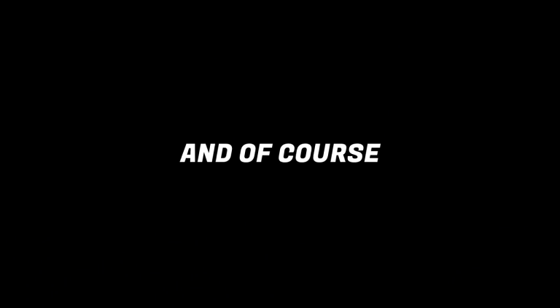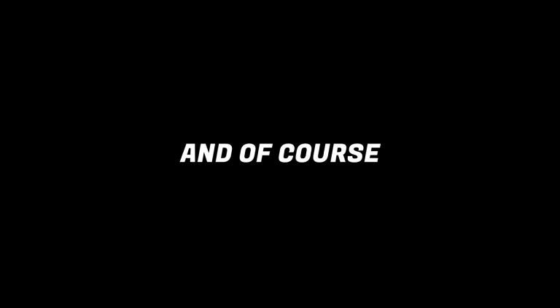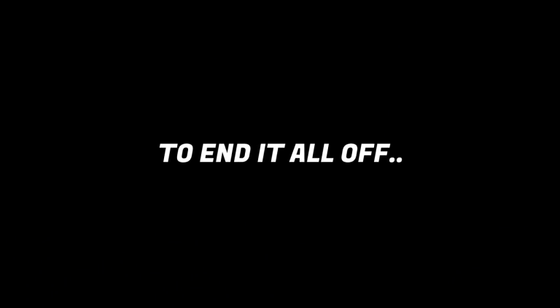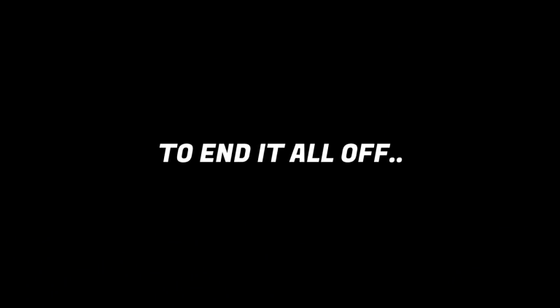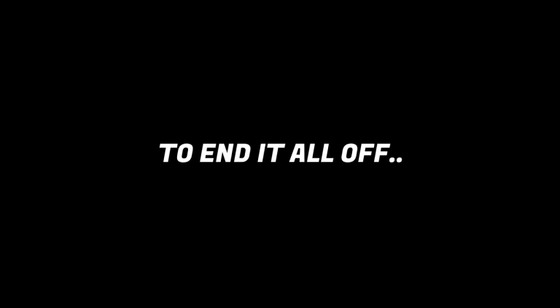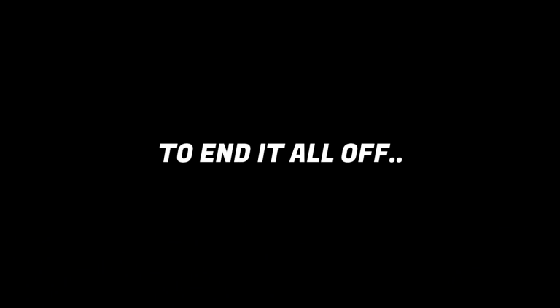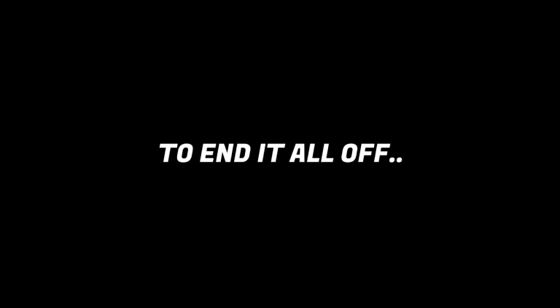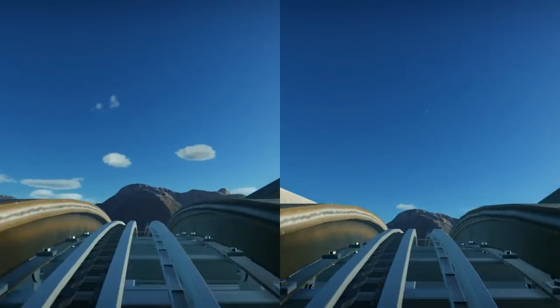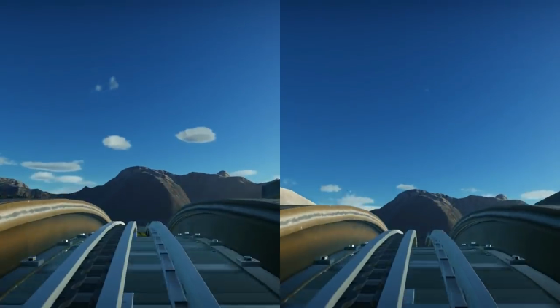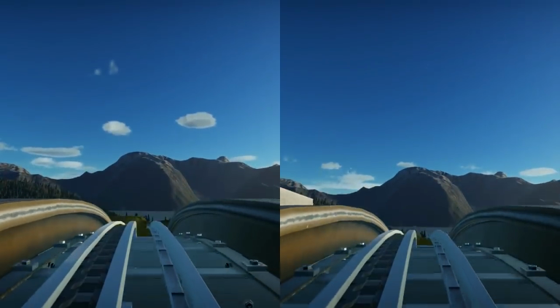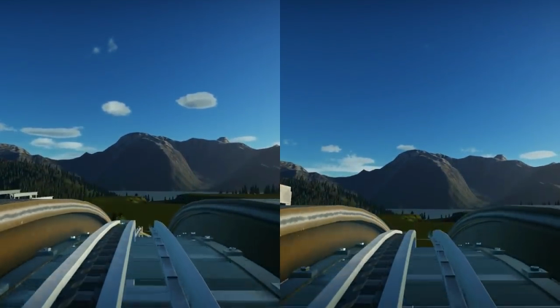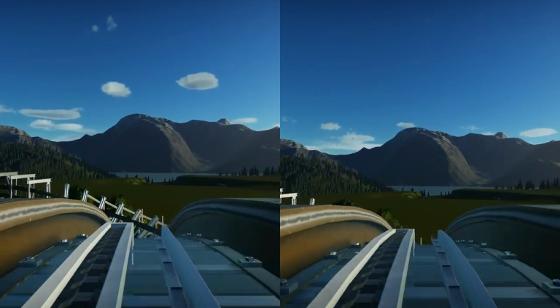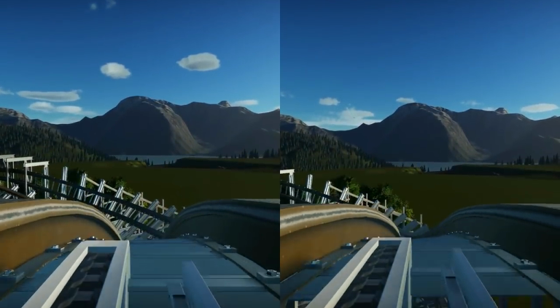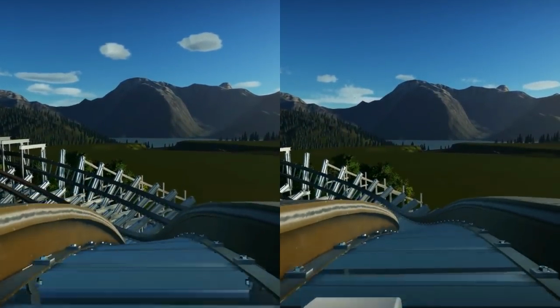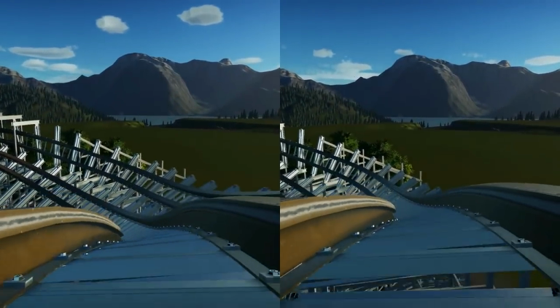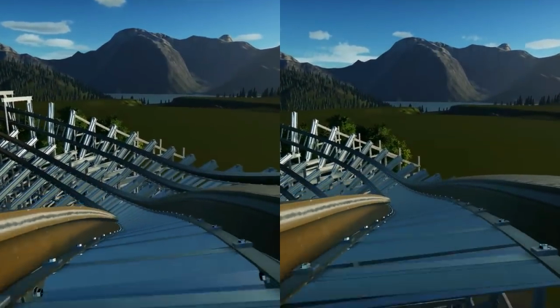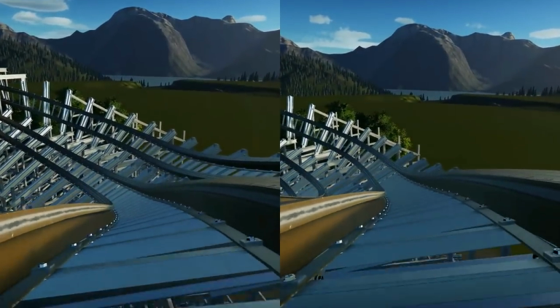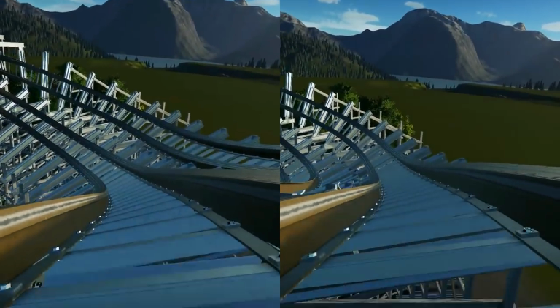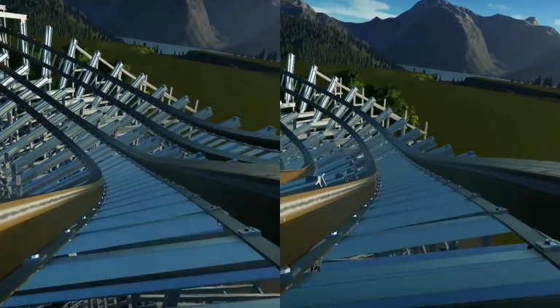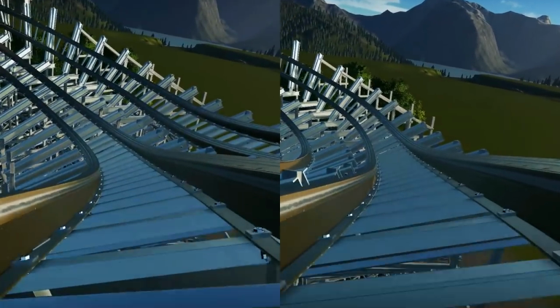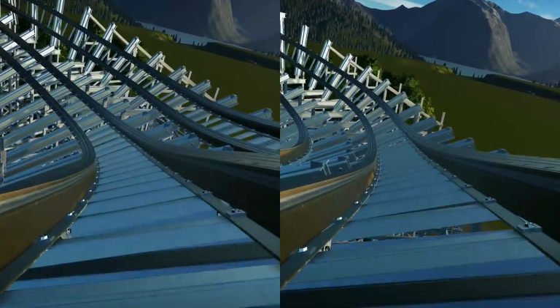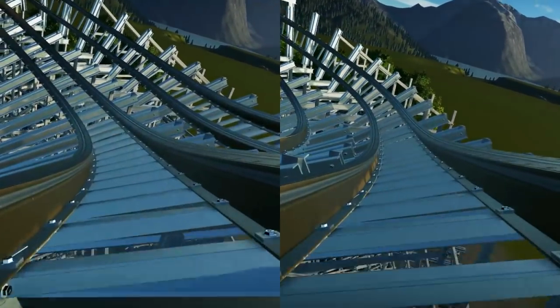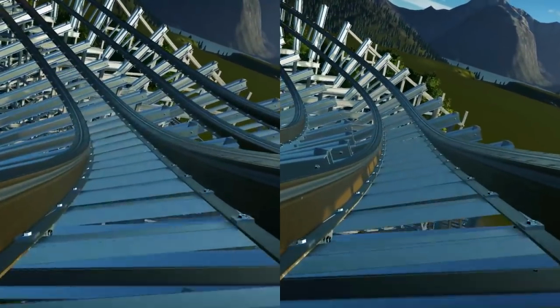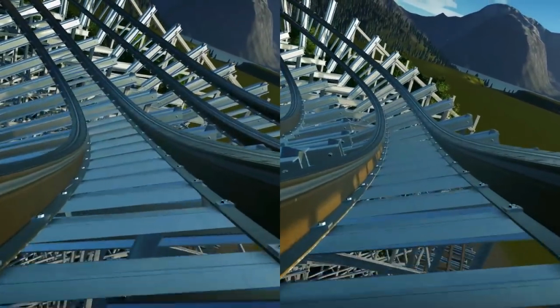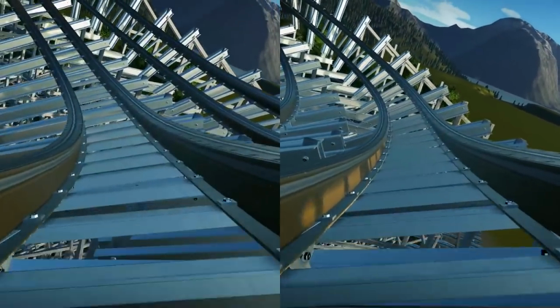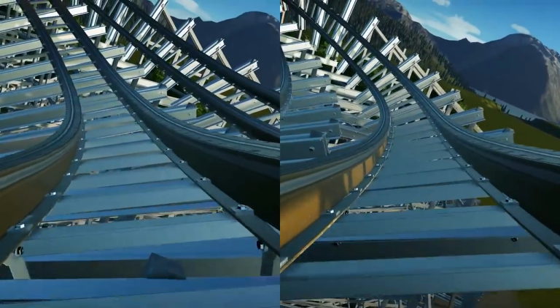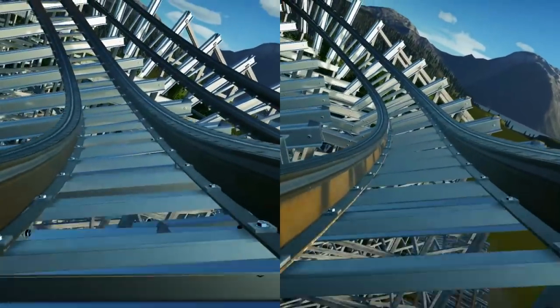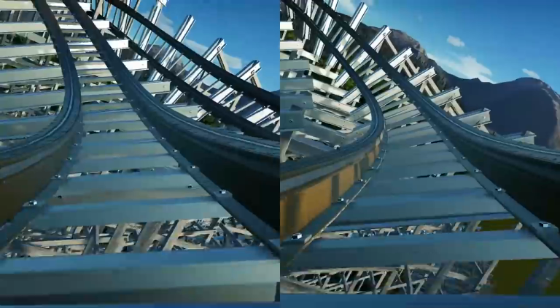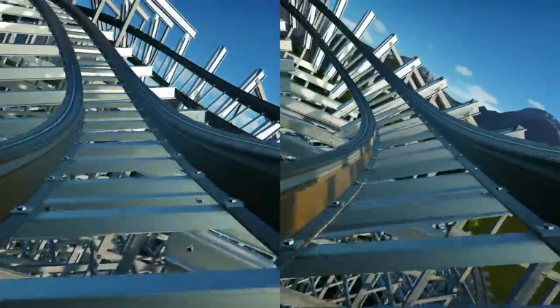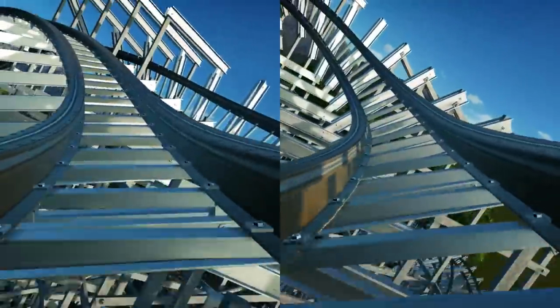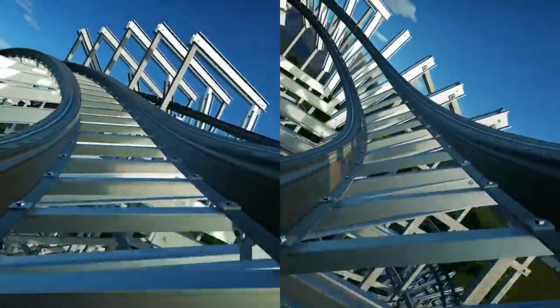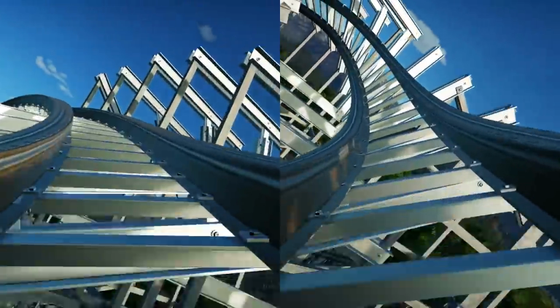To end it all off, here is a side-by-side POV of both the track layouts. I hope you guys enjoyed and I'll see you all next time.